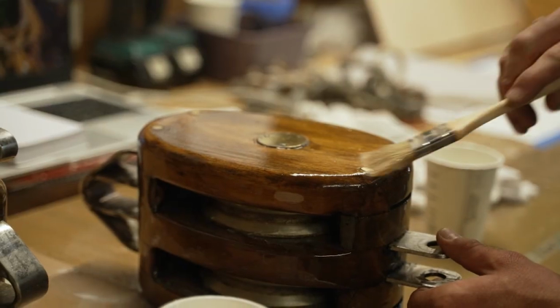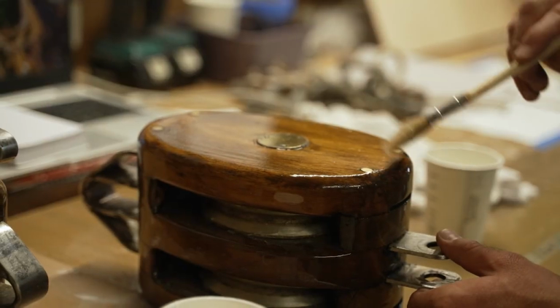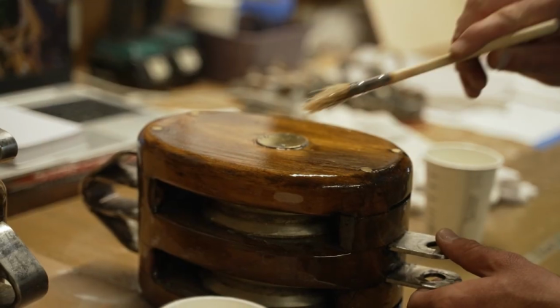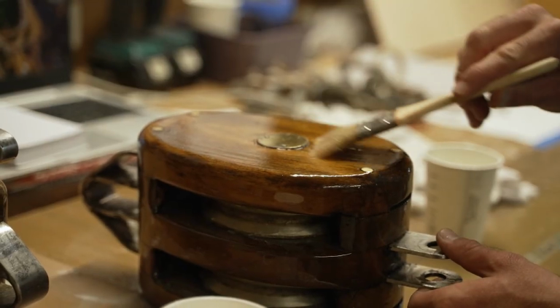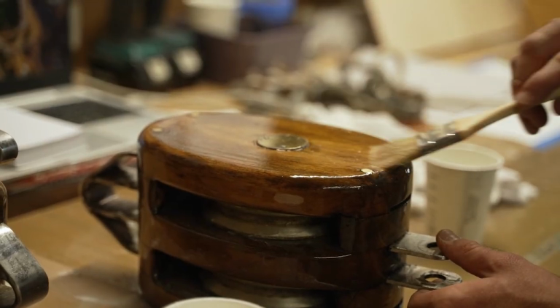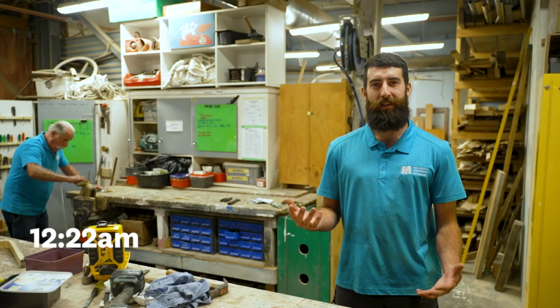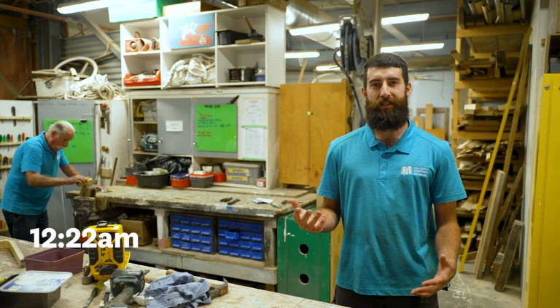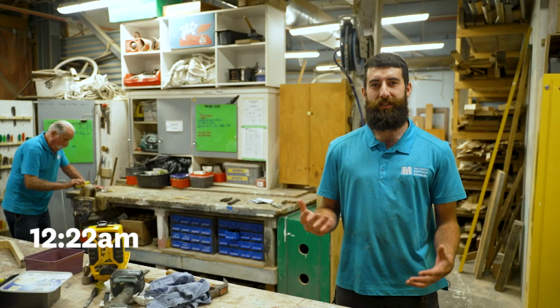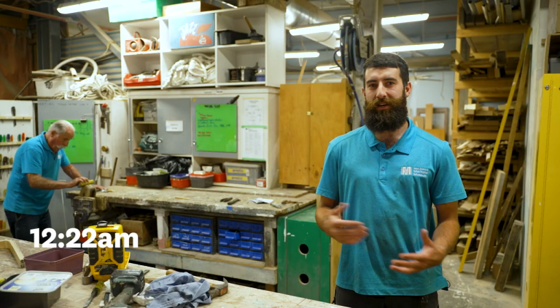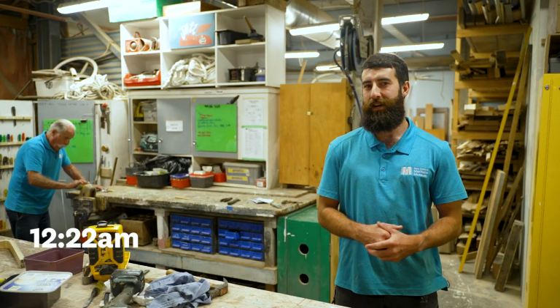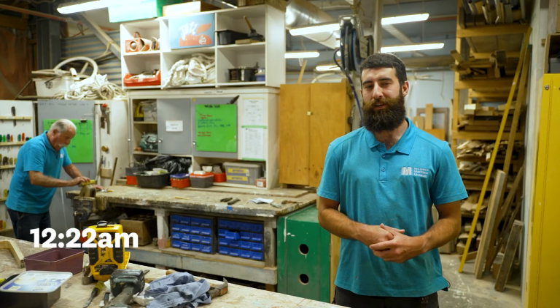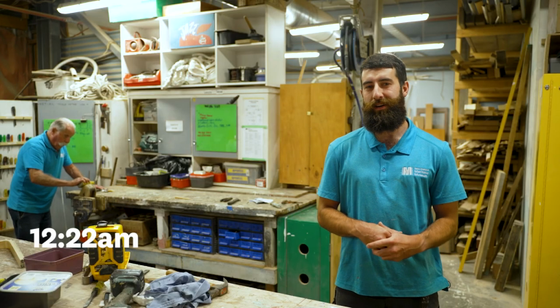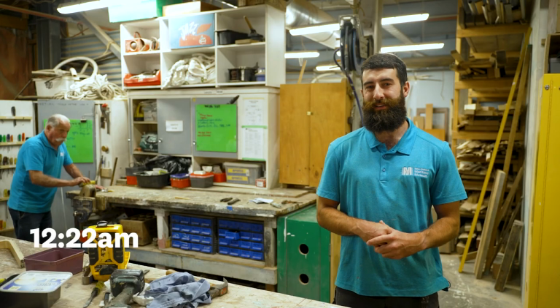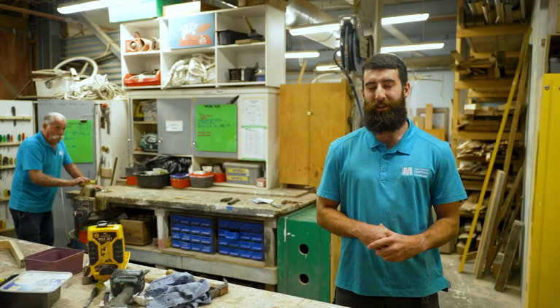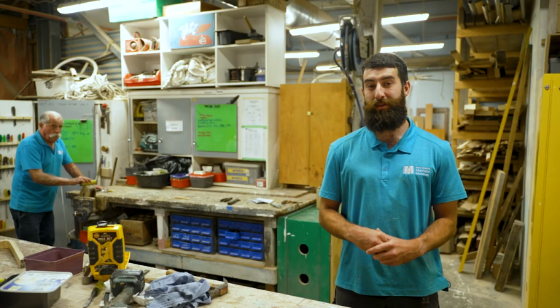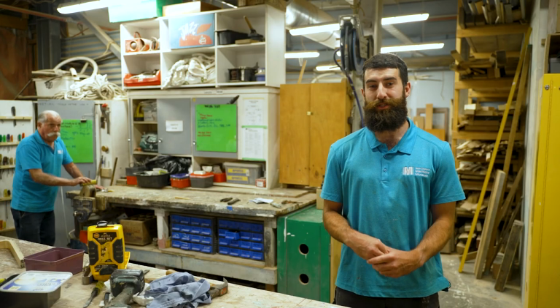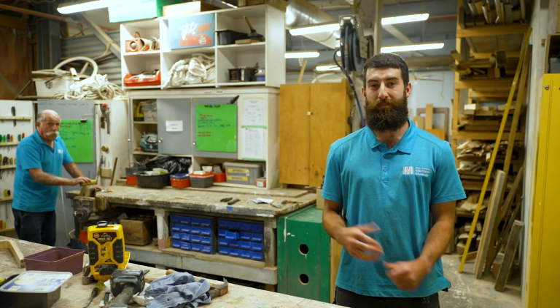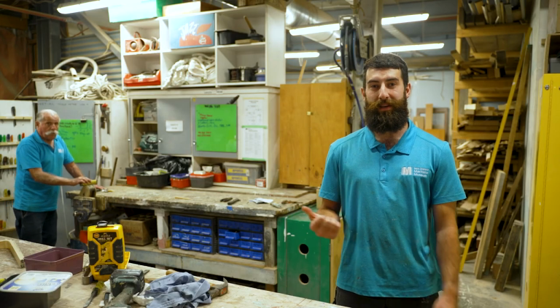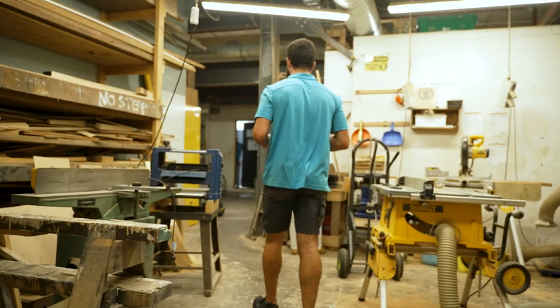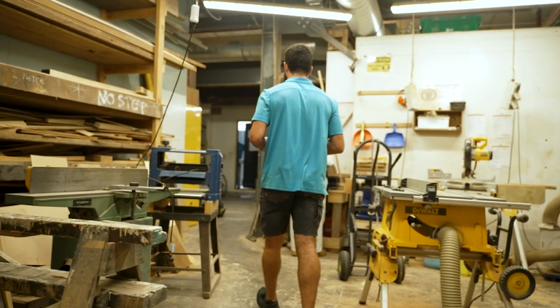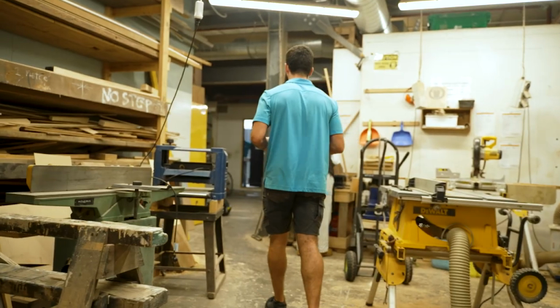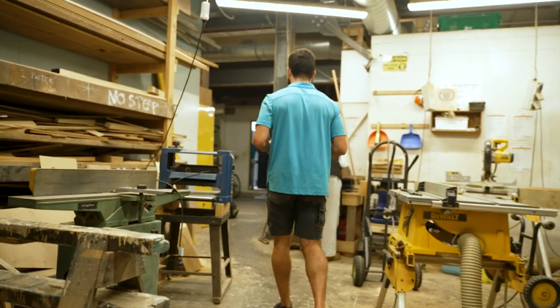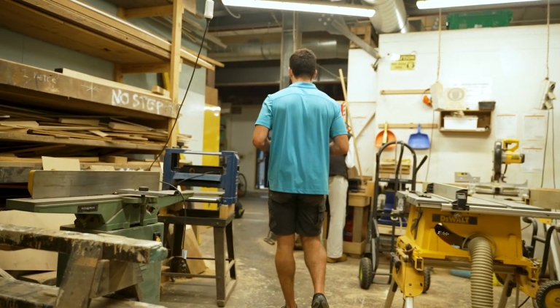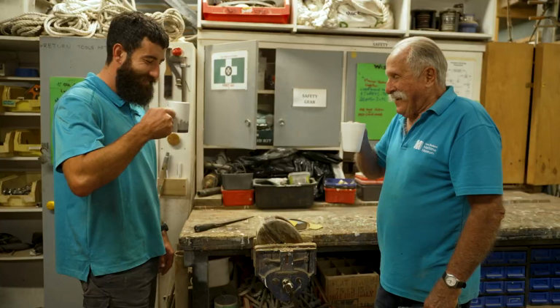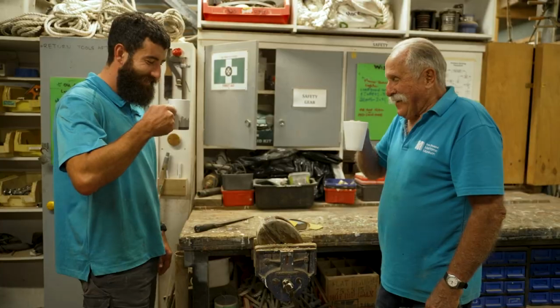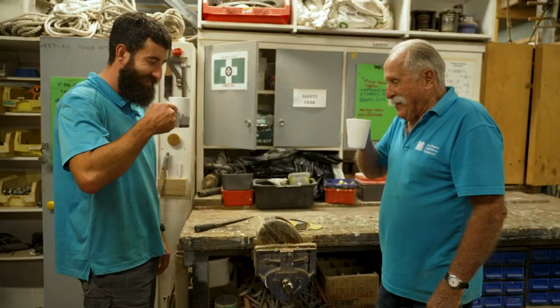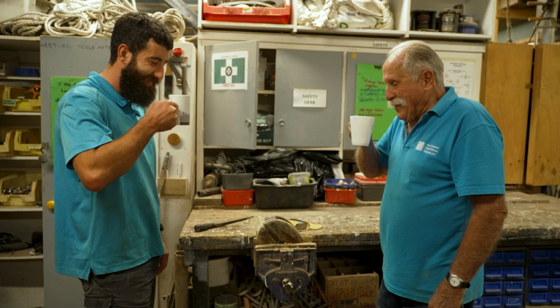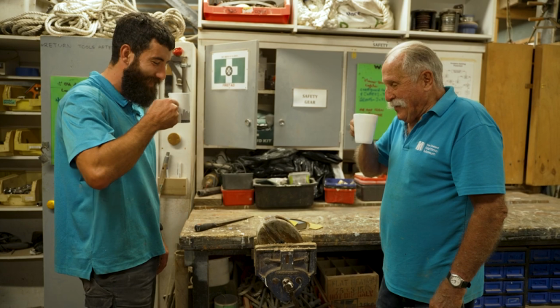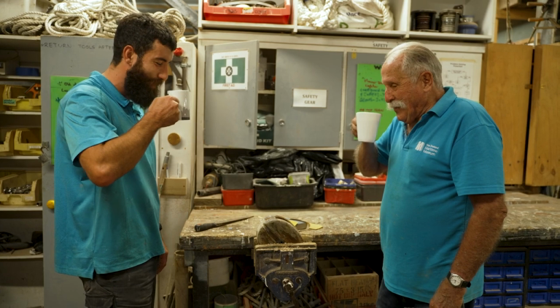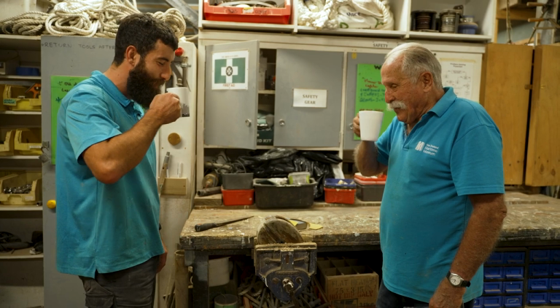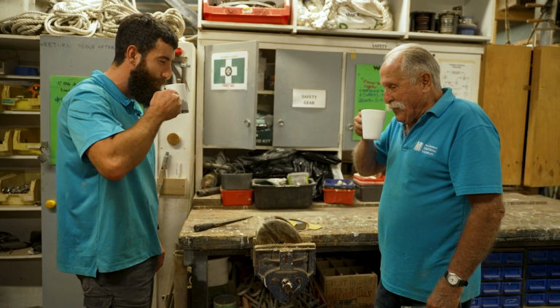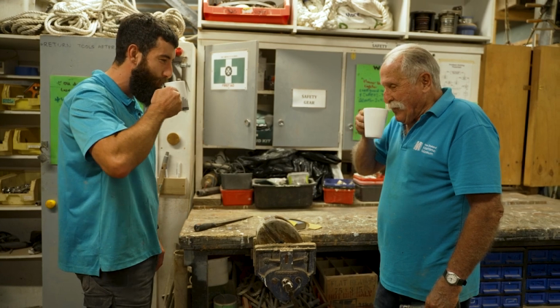Alright, so now it's time for lunch. I normally just jump back into the workshop, grab a quick bite and a cup of tea.